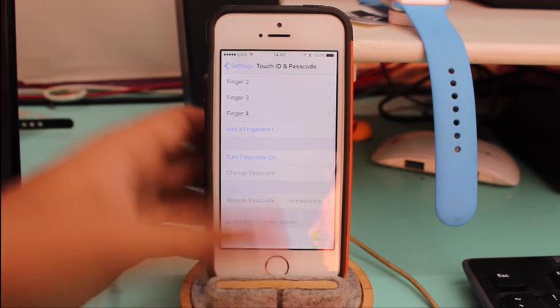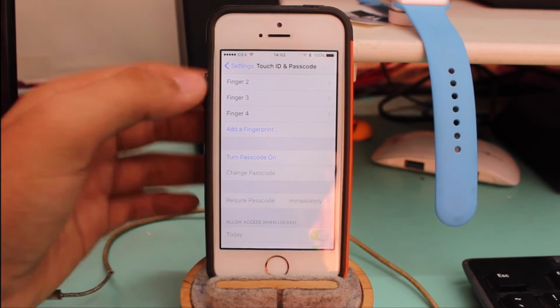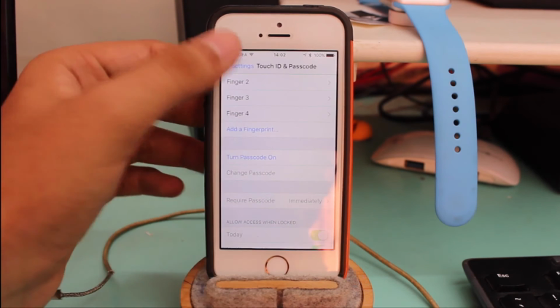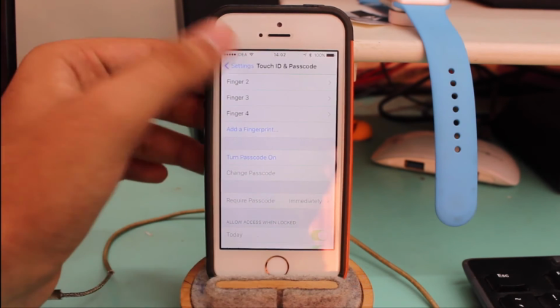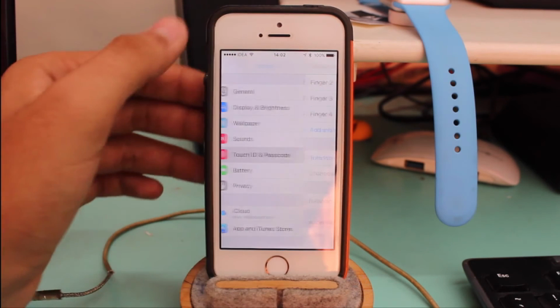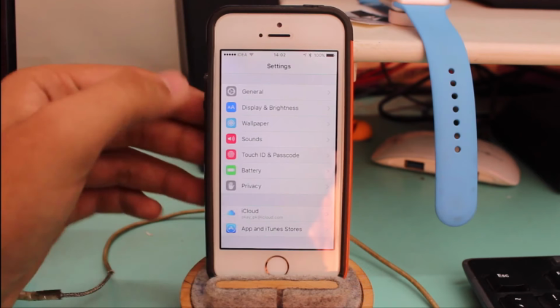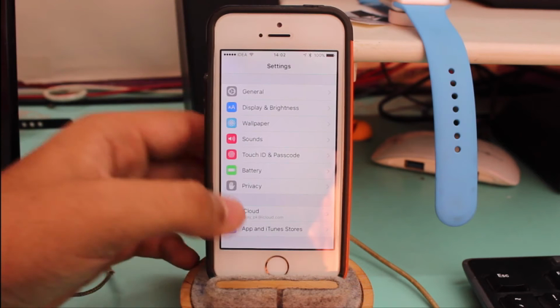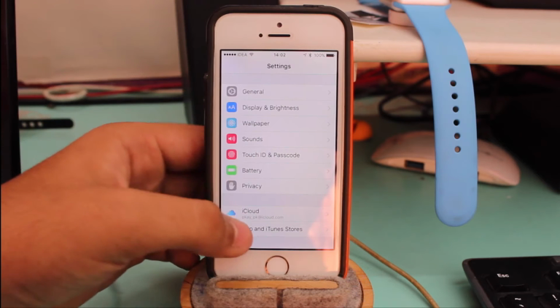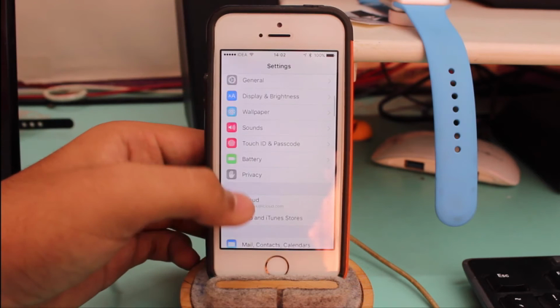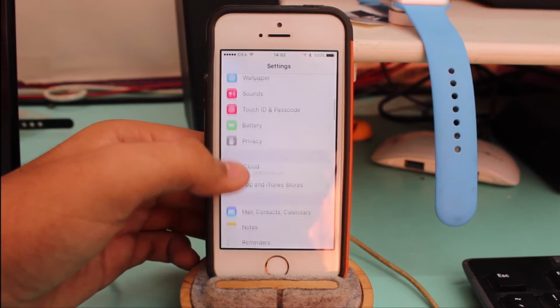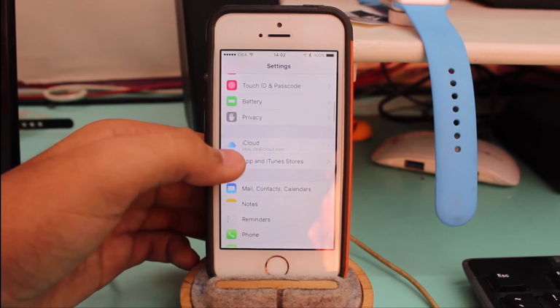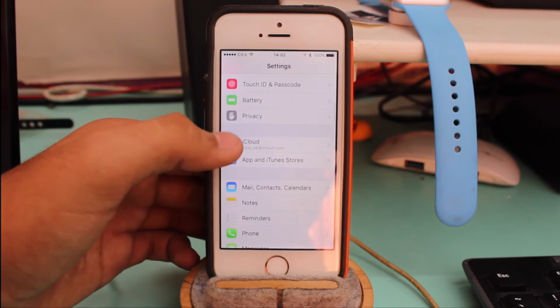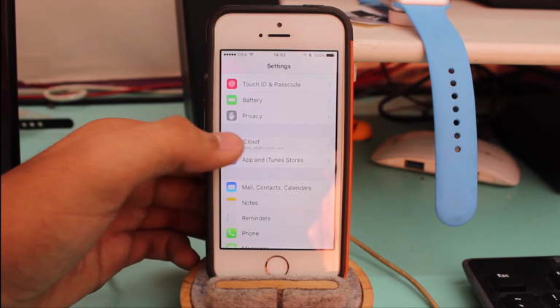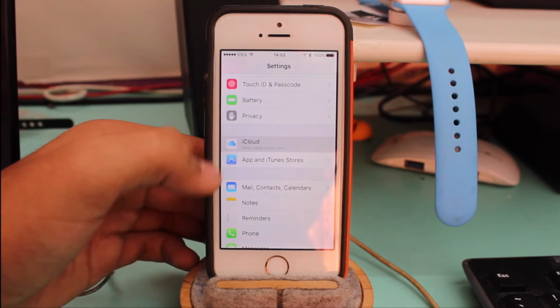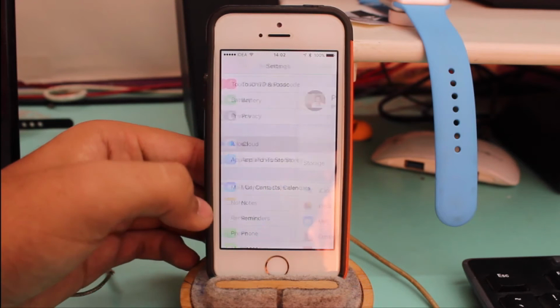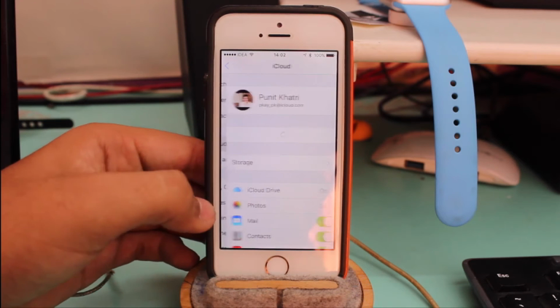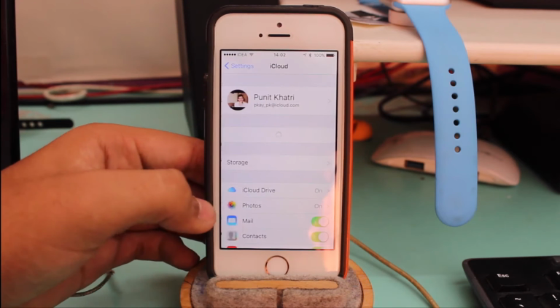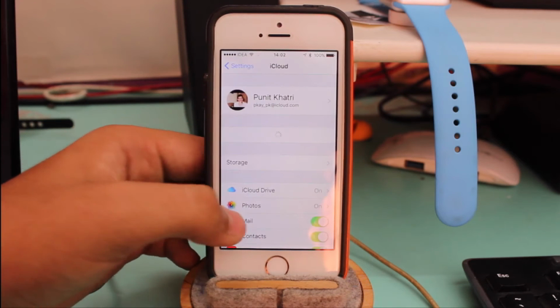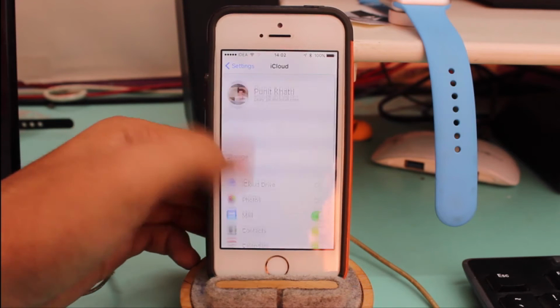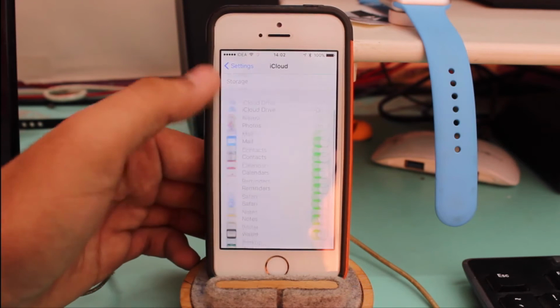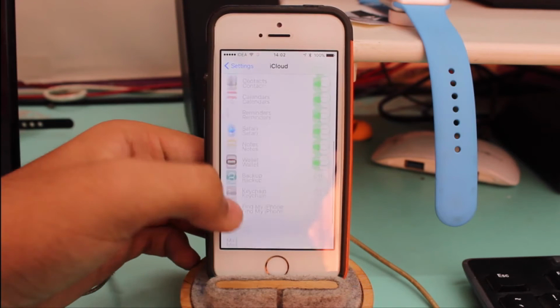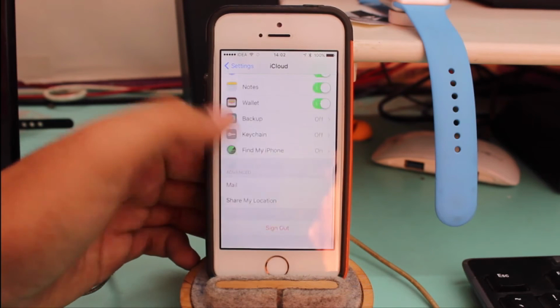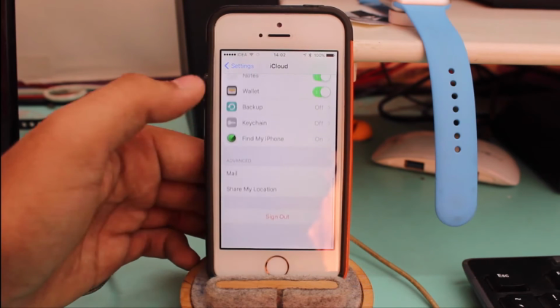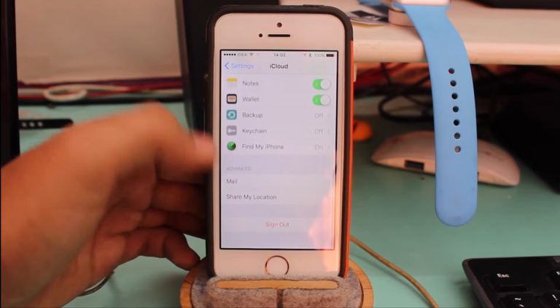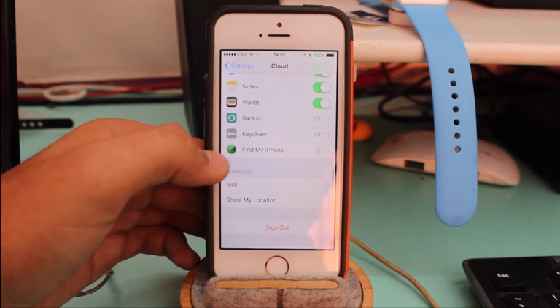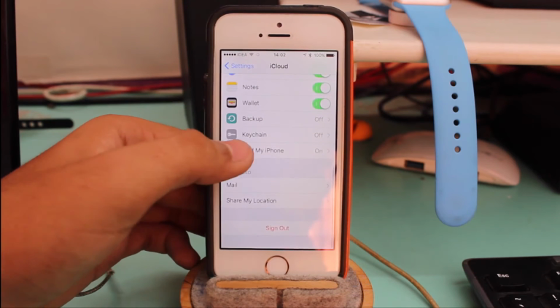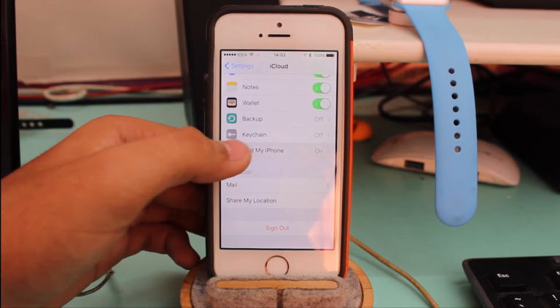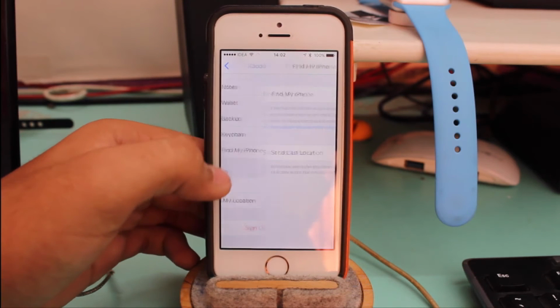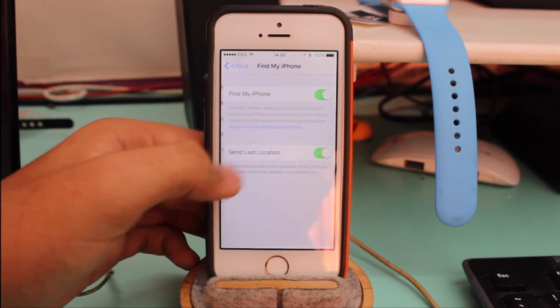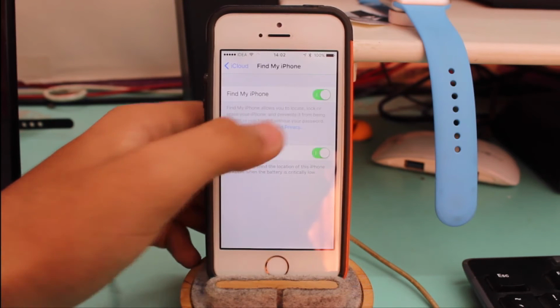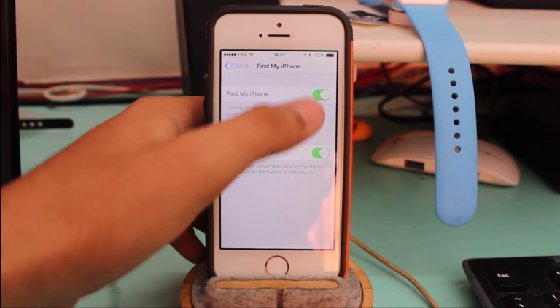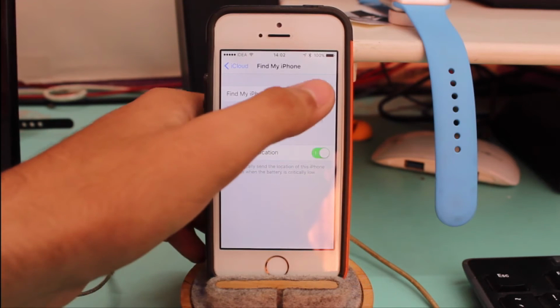Once you turn off the passcode, scroll down and tap on iCloud, then scroll all the way down and turn off Find My iPhone.